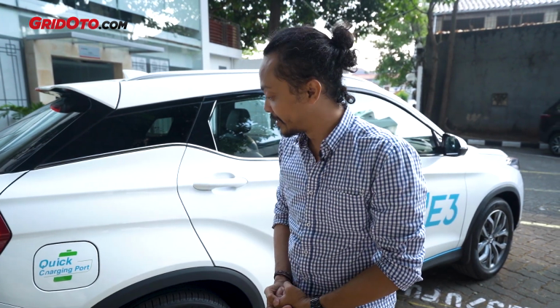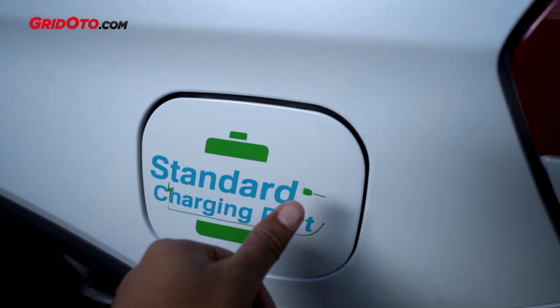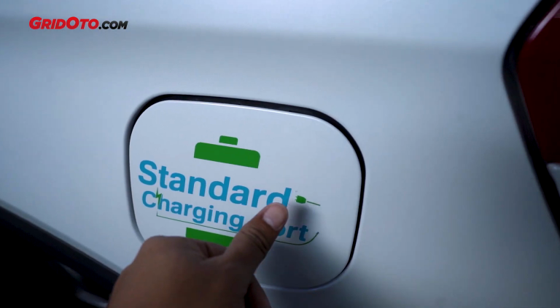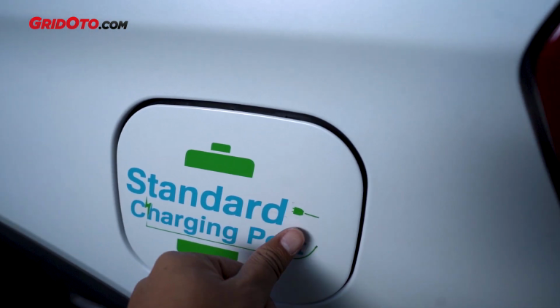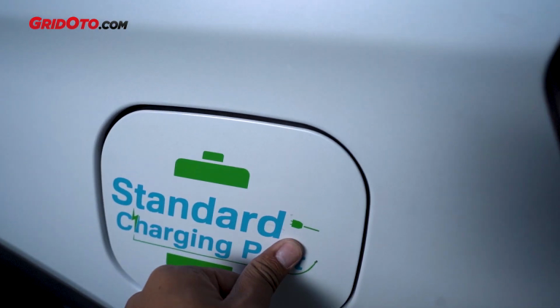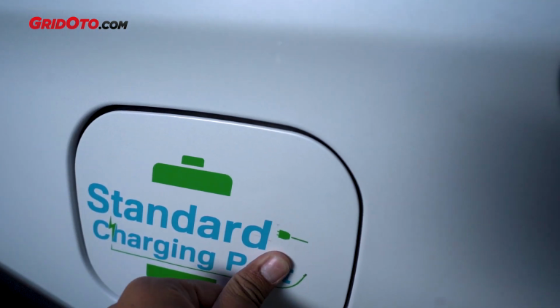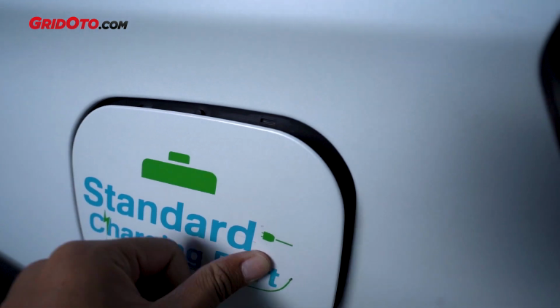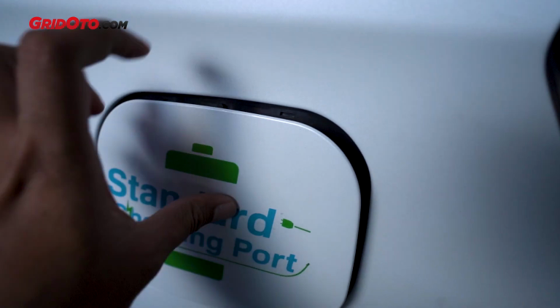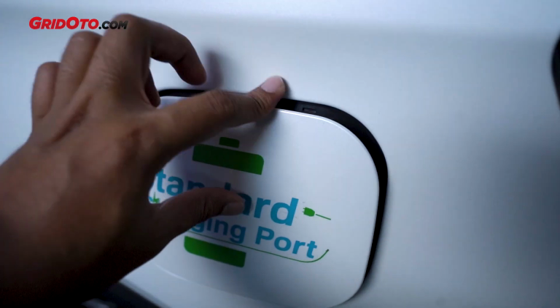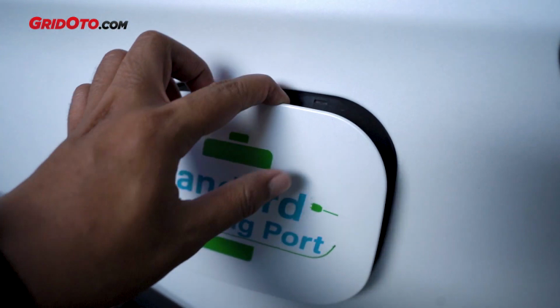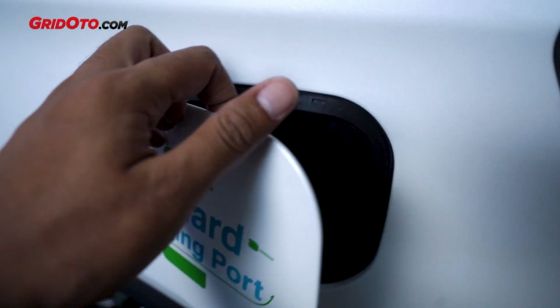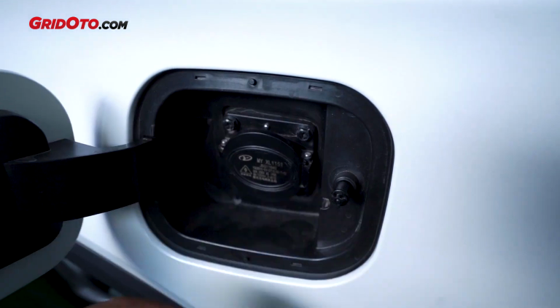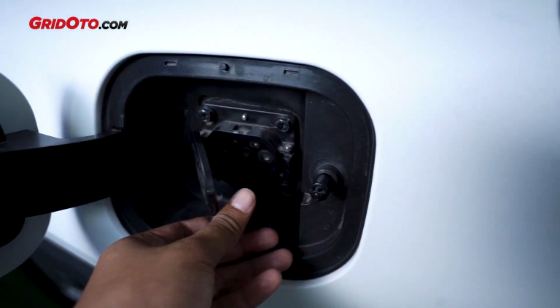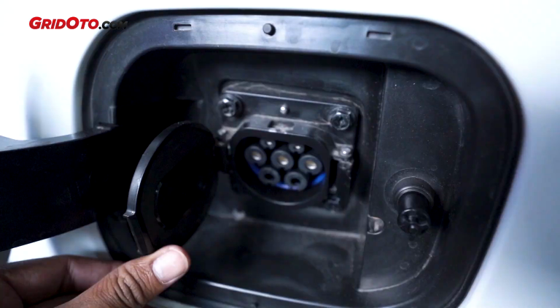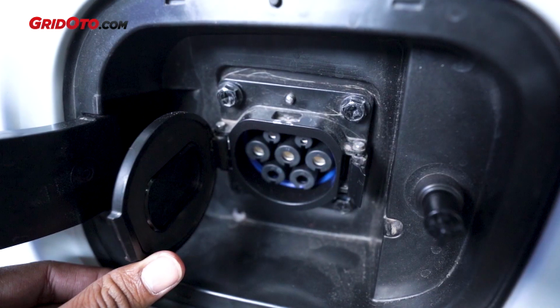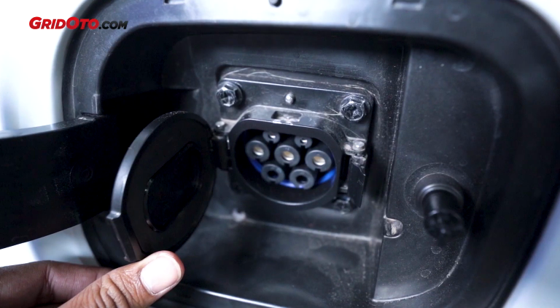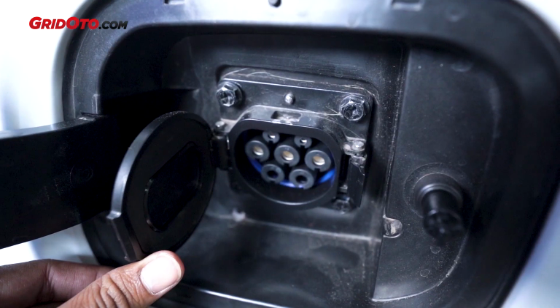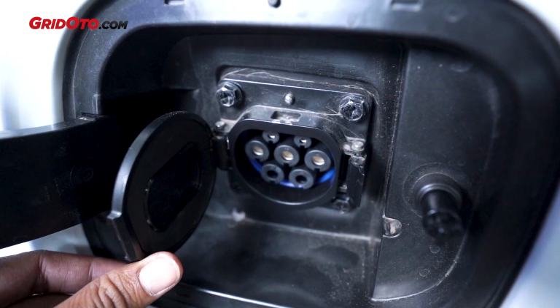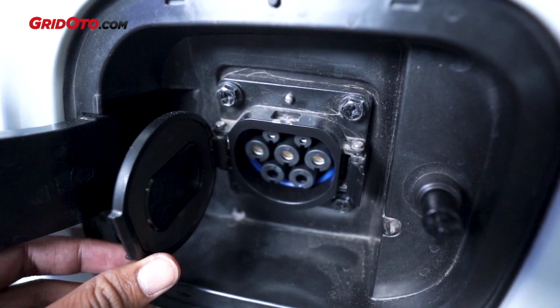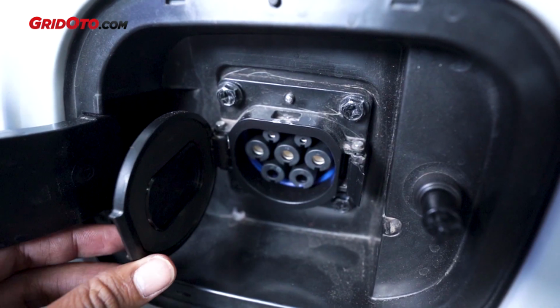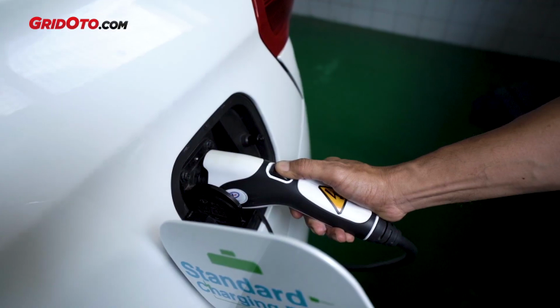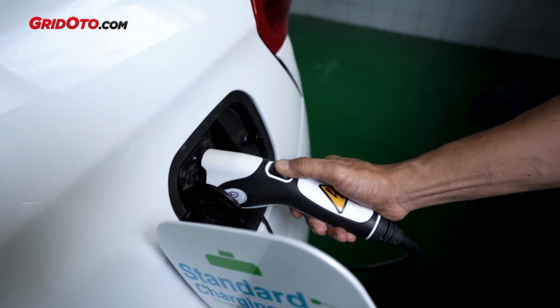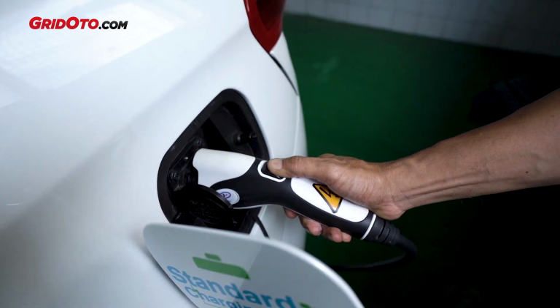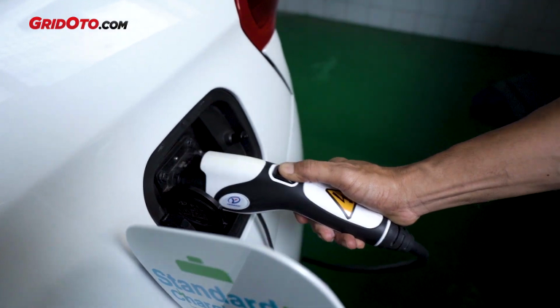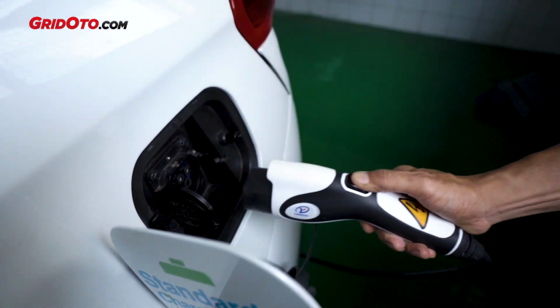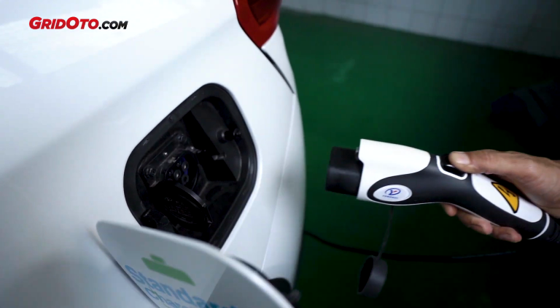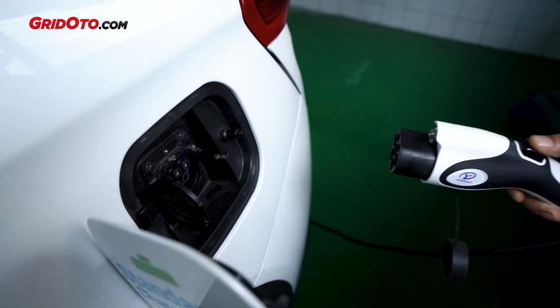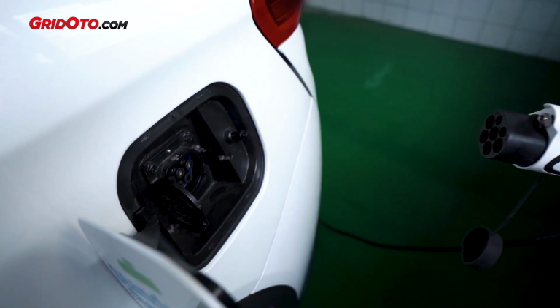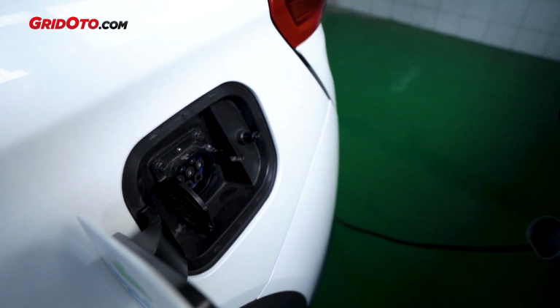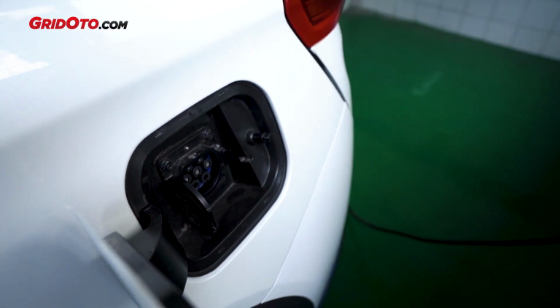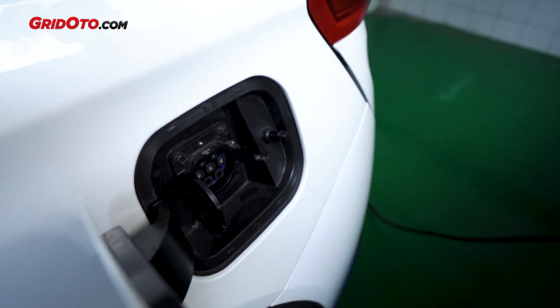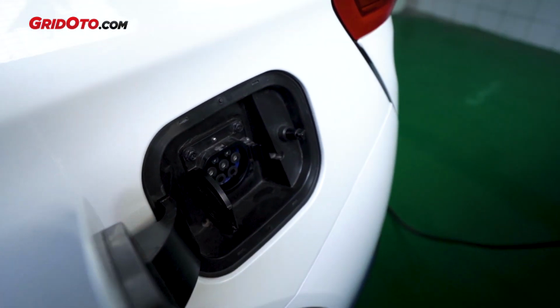For regular charging, from 0–100% only takes 8 hours, so the difference is quite significant.